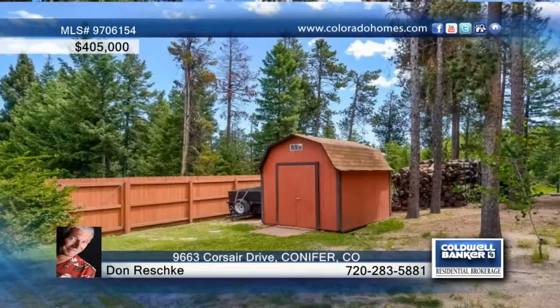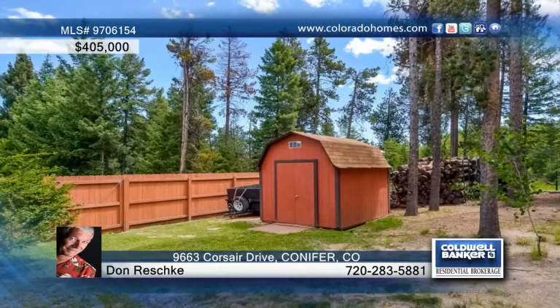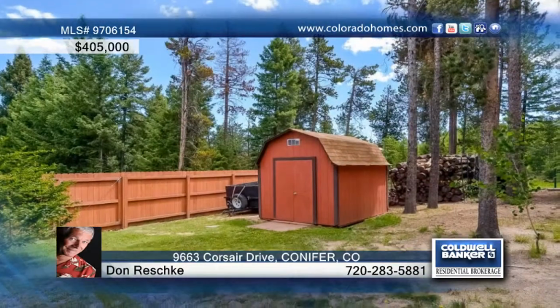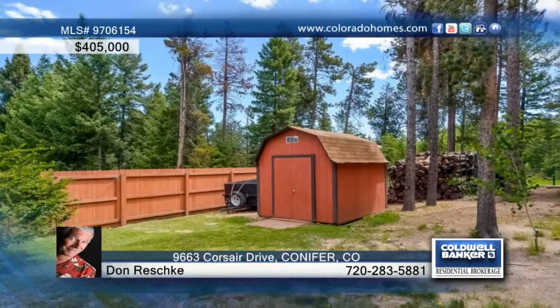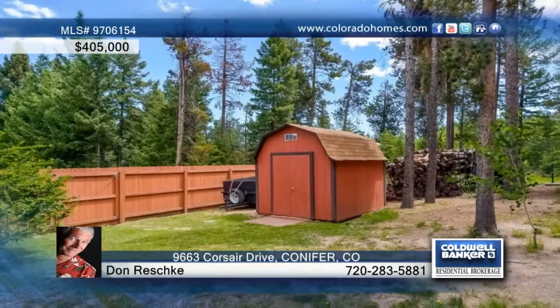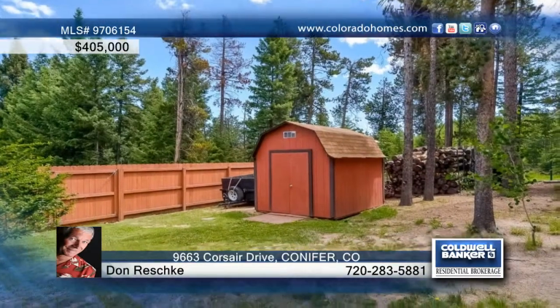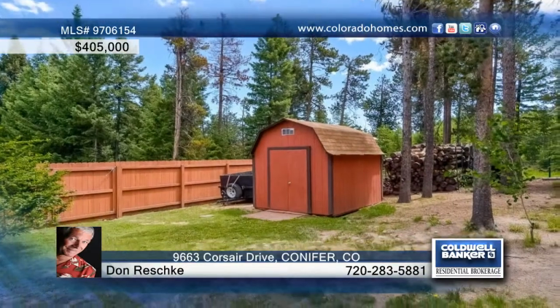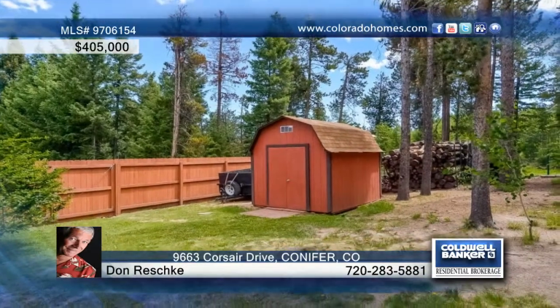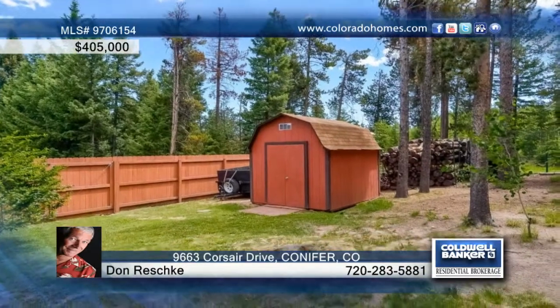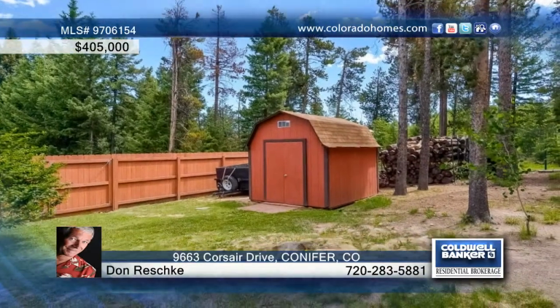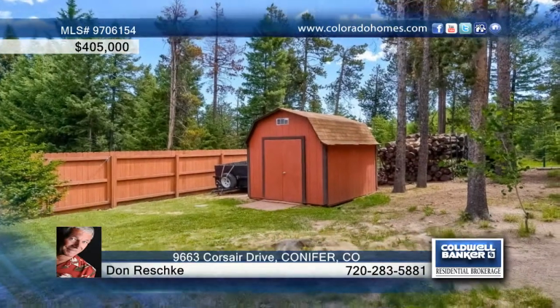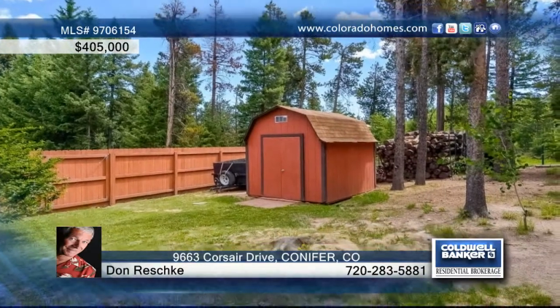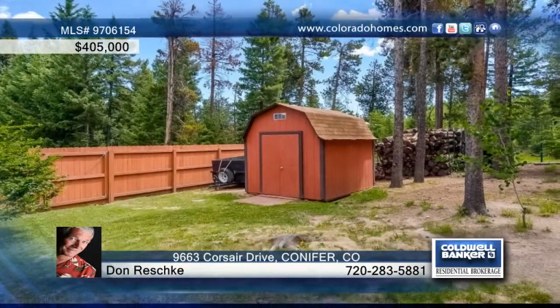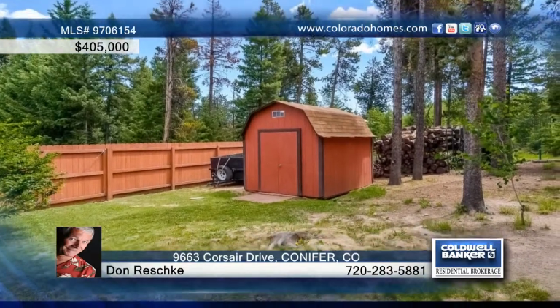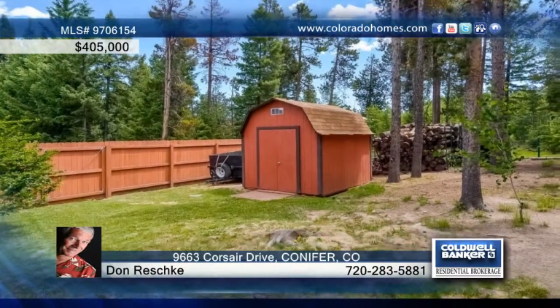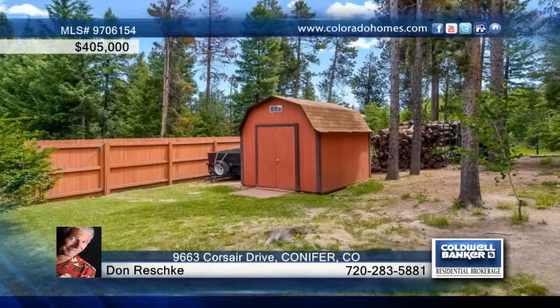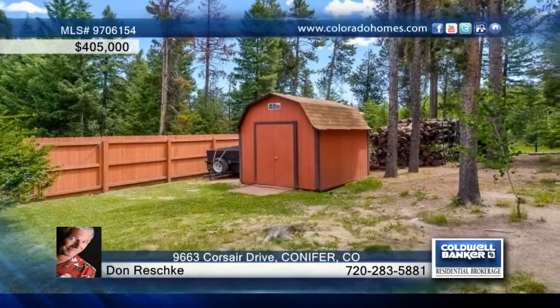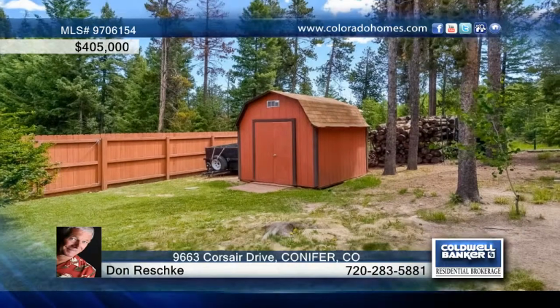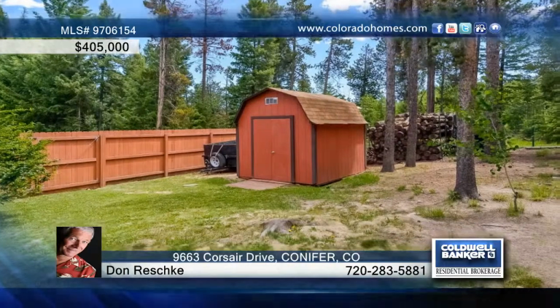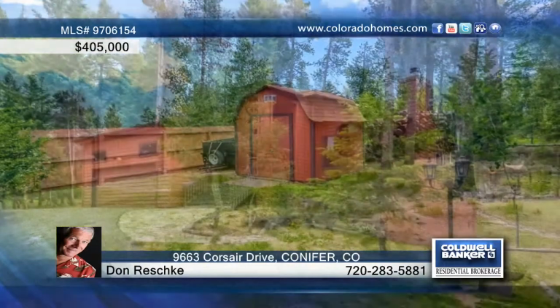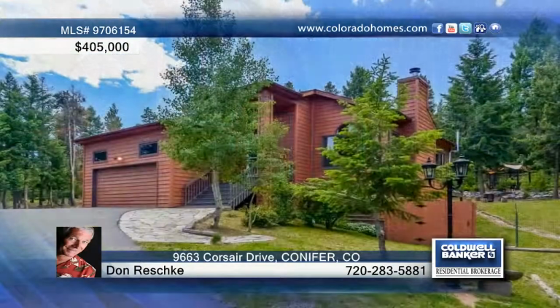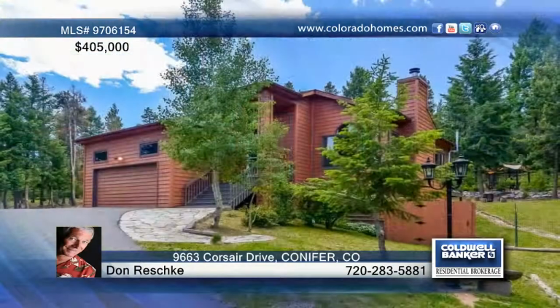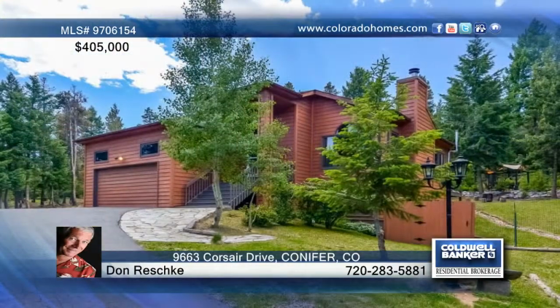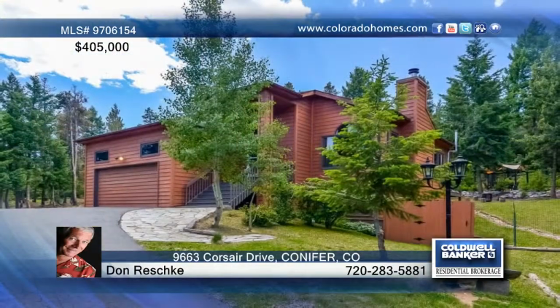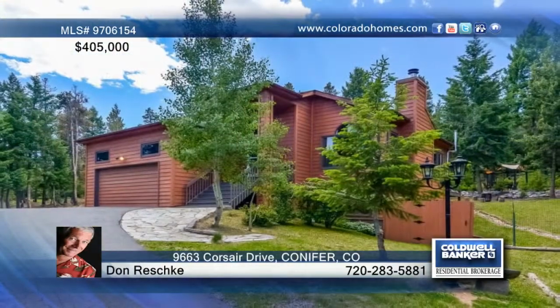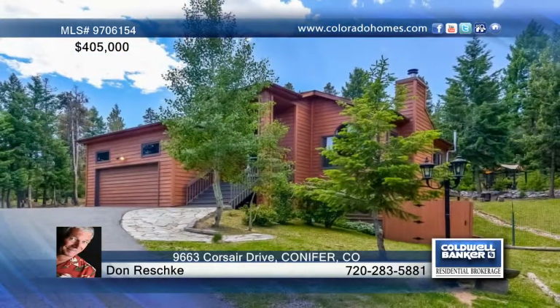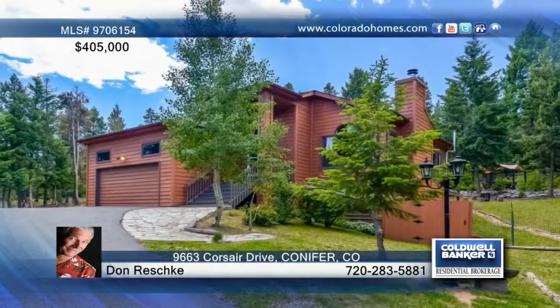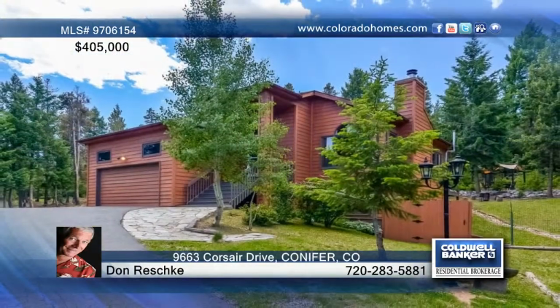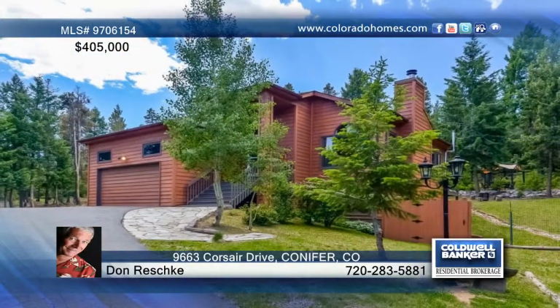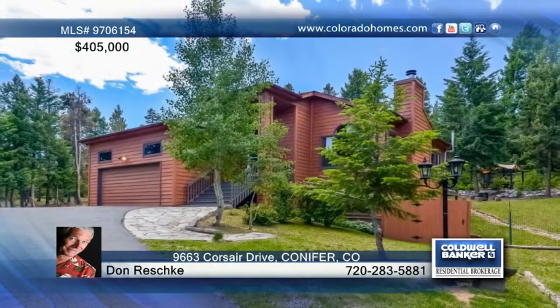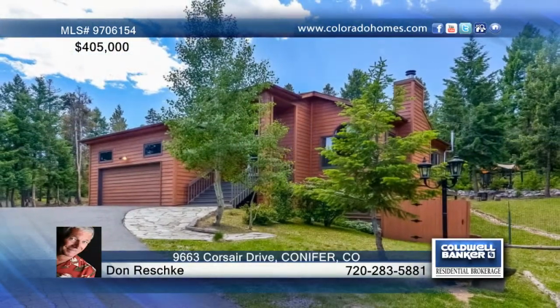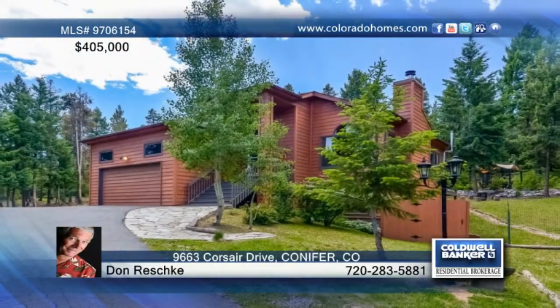Outside, this half-acre lot offers a fenced backyard, flagstone patio, and covered pergola. Call Don Reschke and find out more.